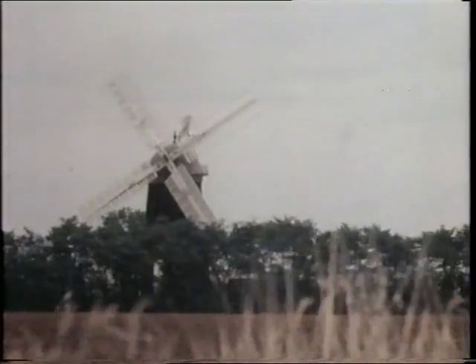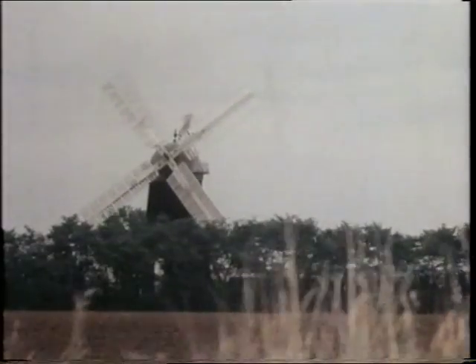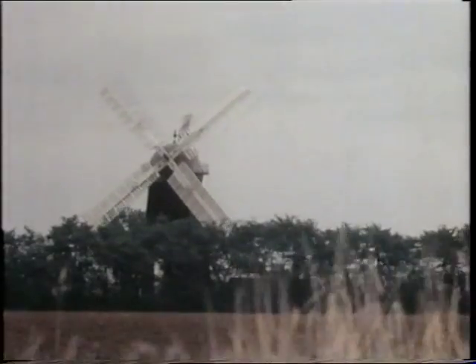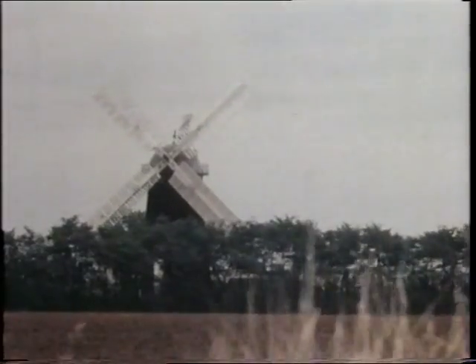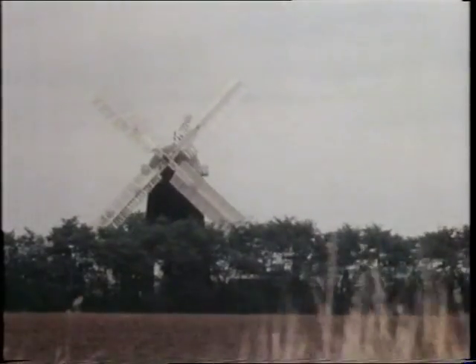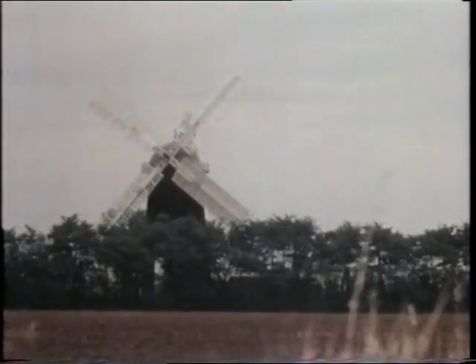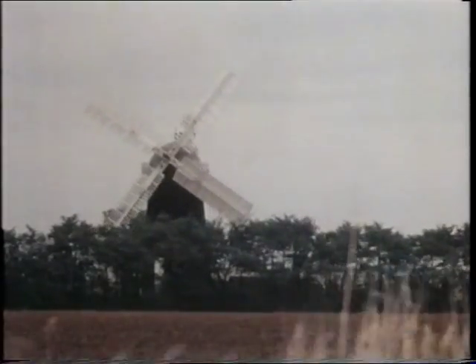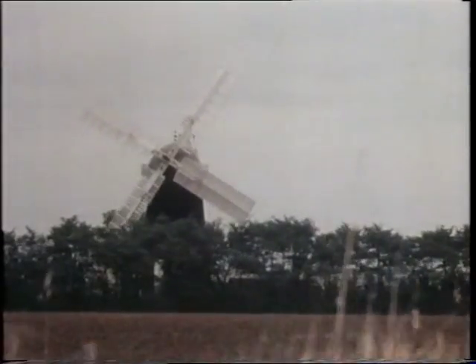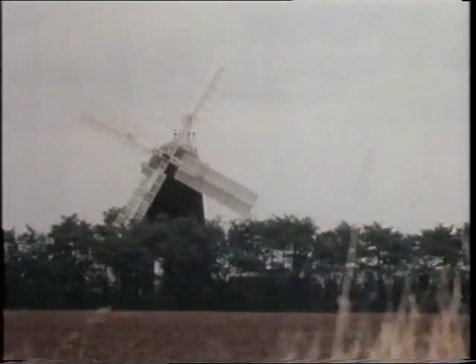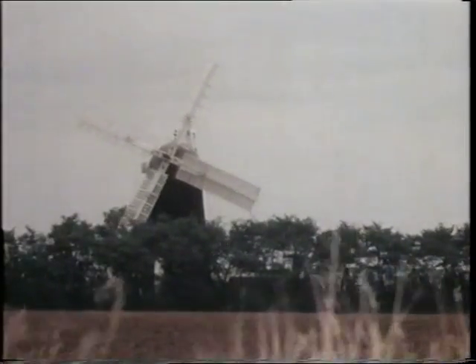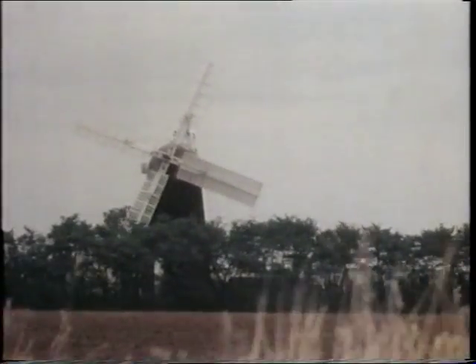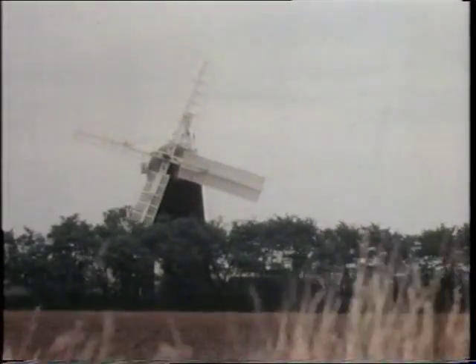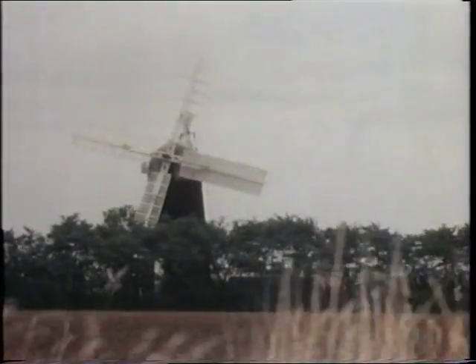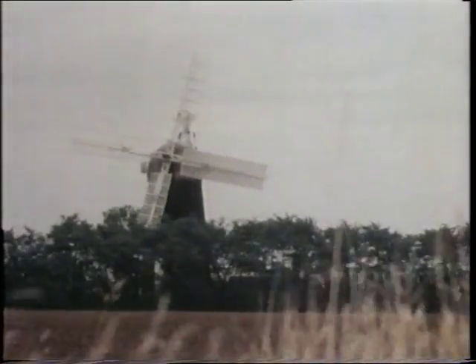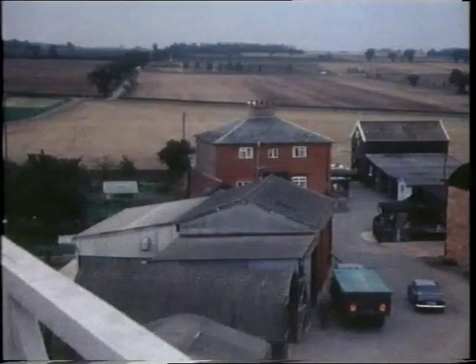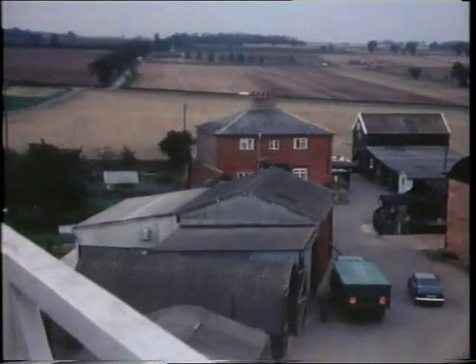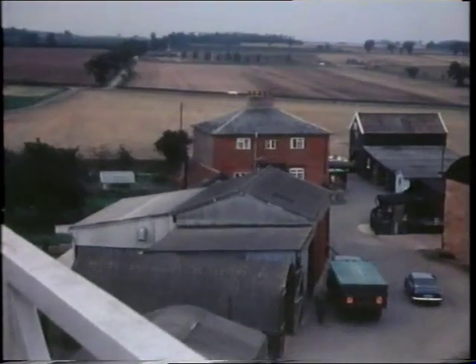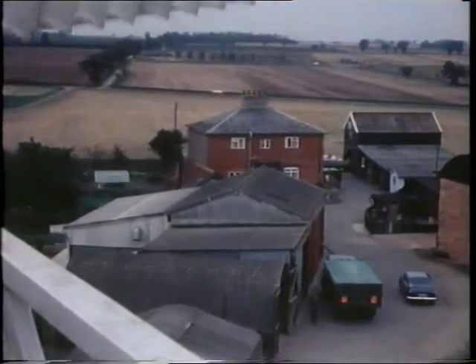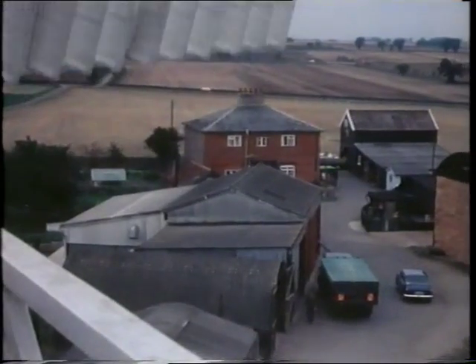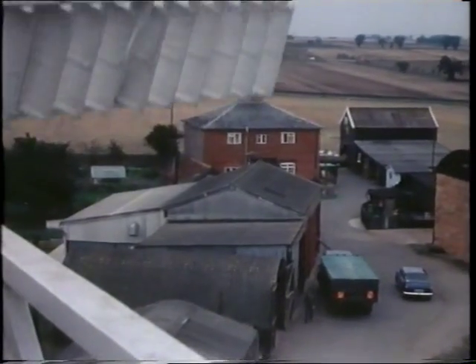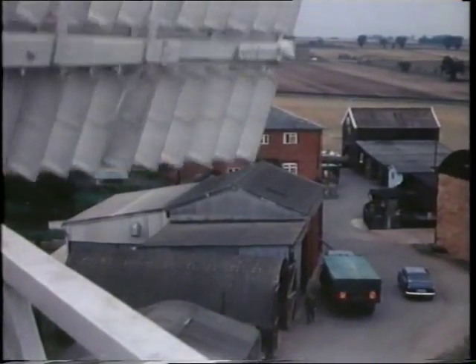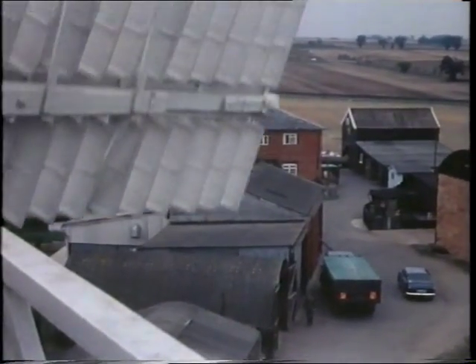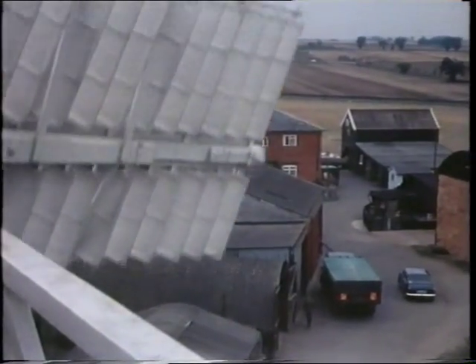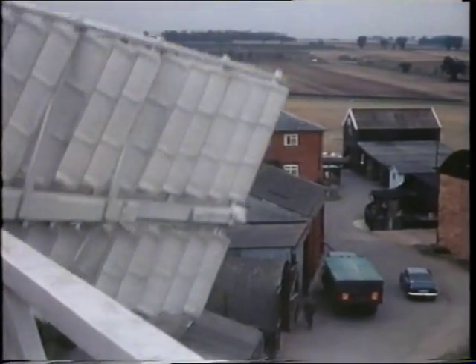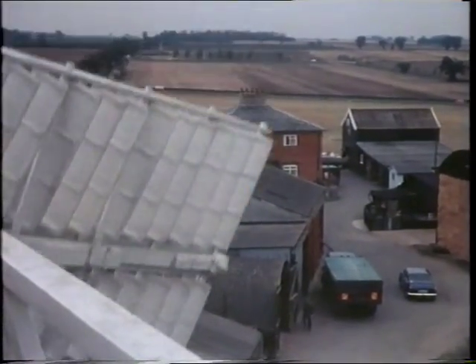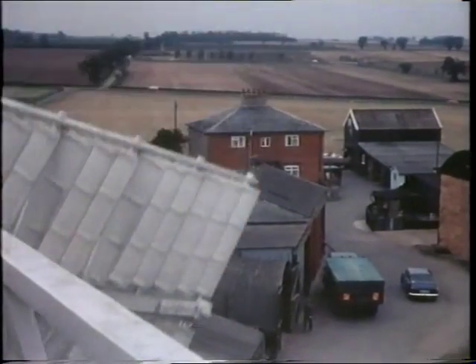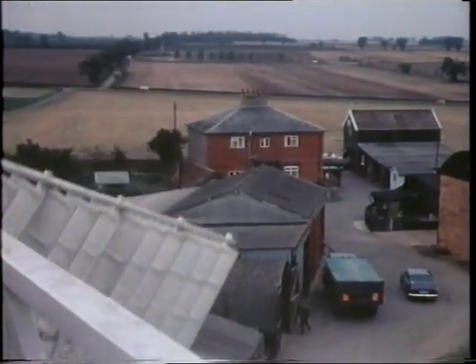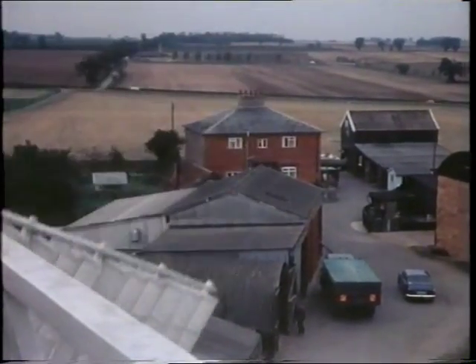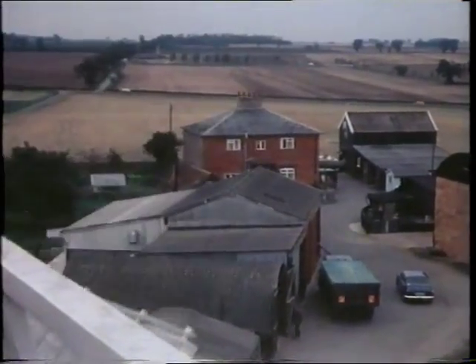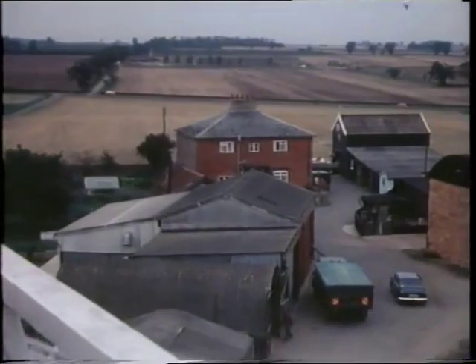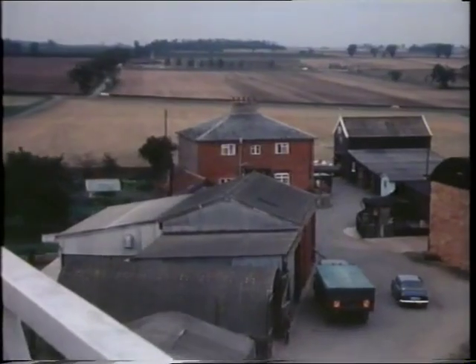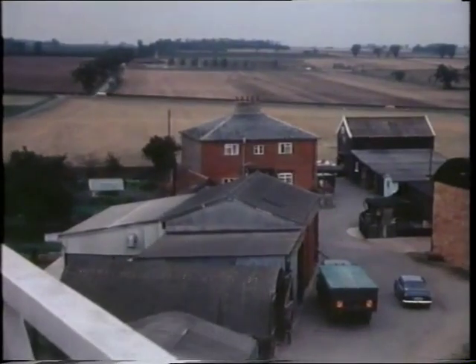Another mill that can still be seen at work is at Pakenham, near Bury St Edmunds, in Suffolk.